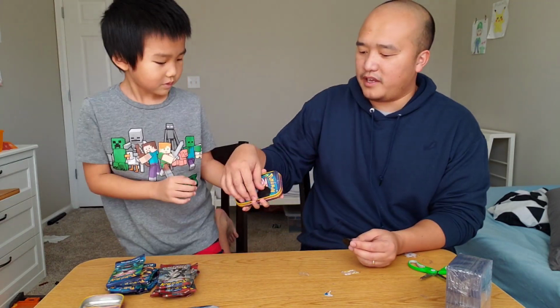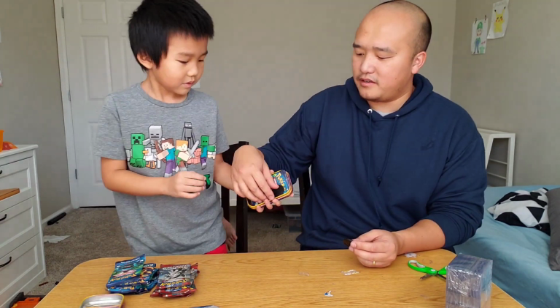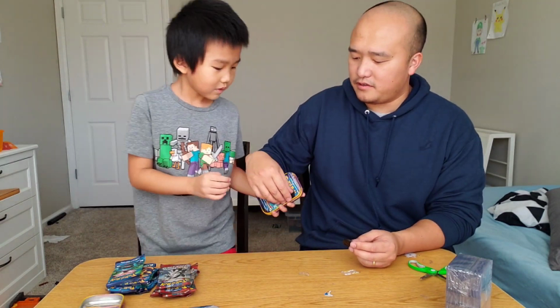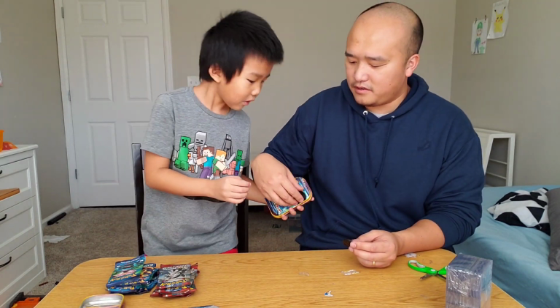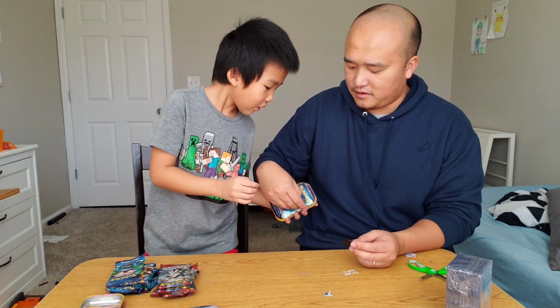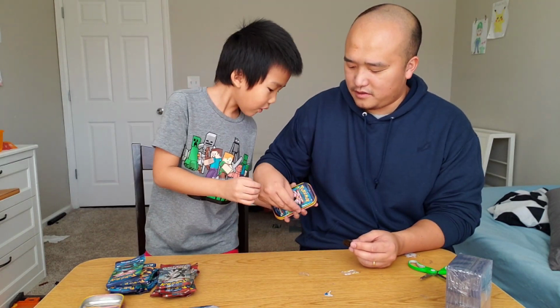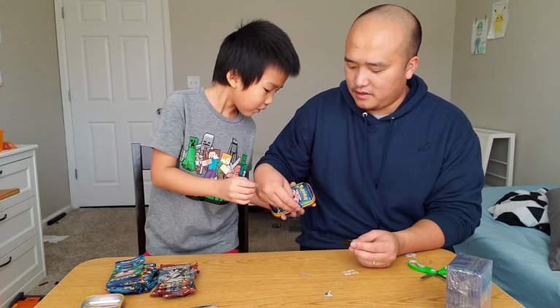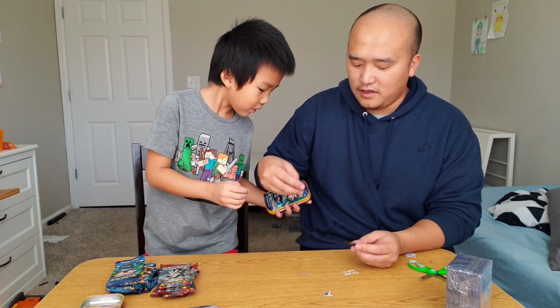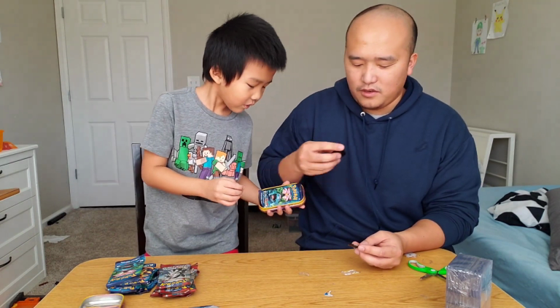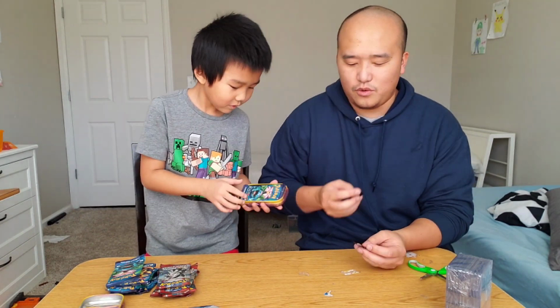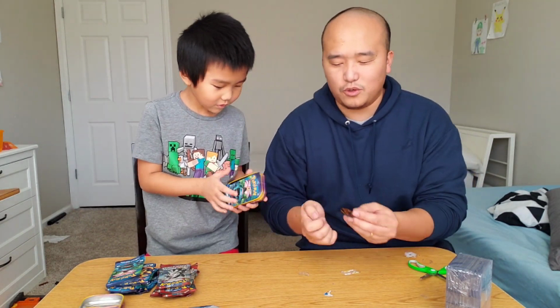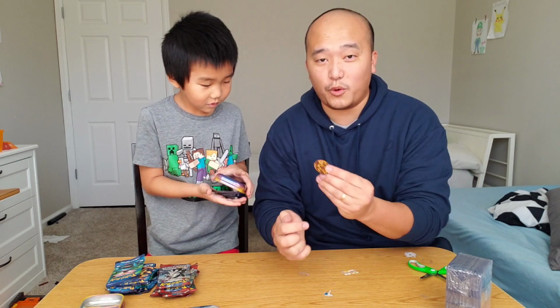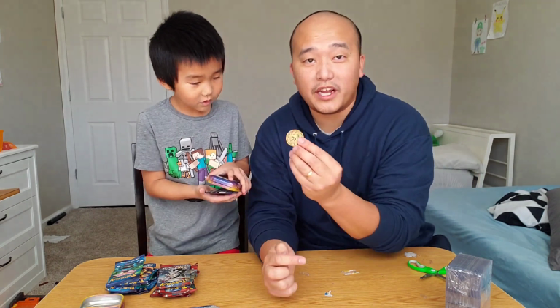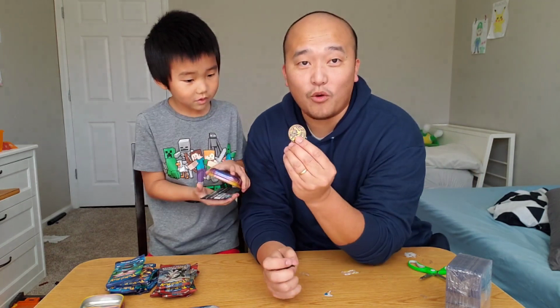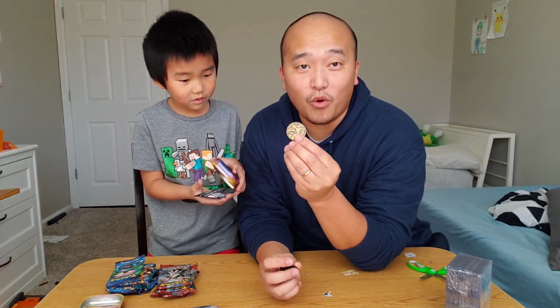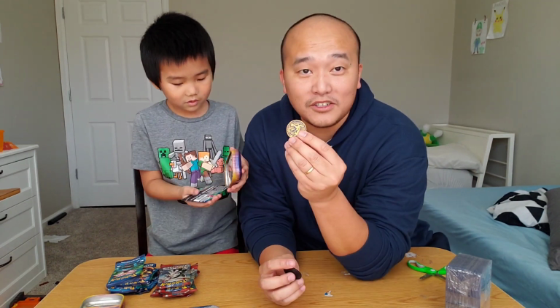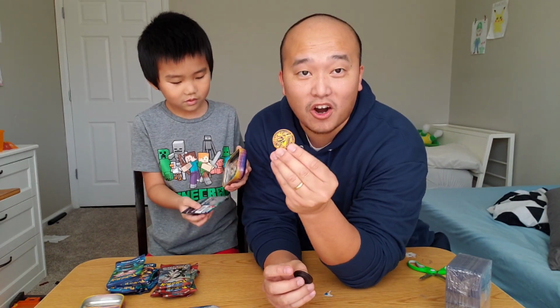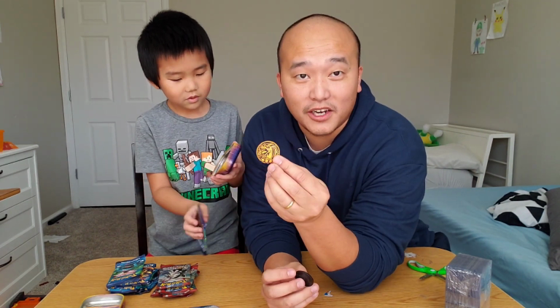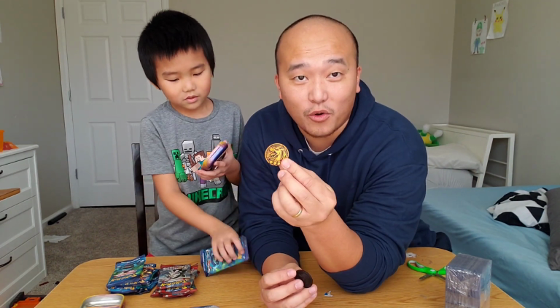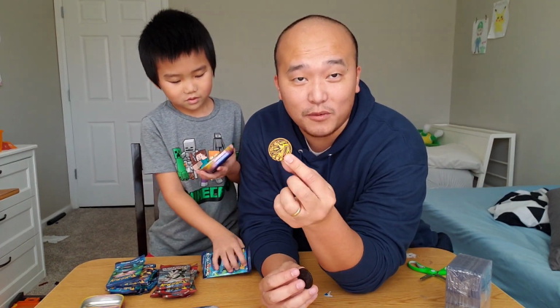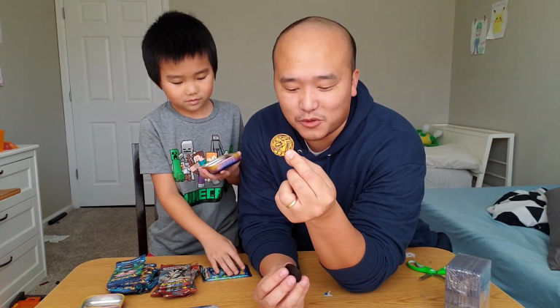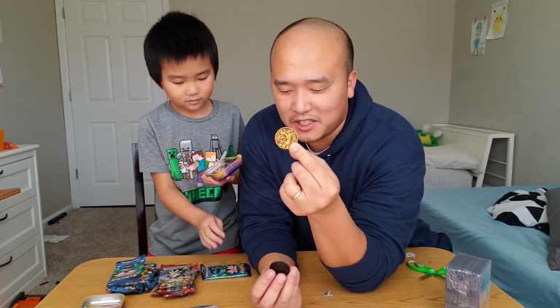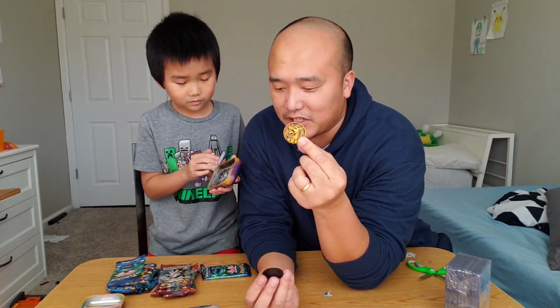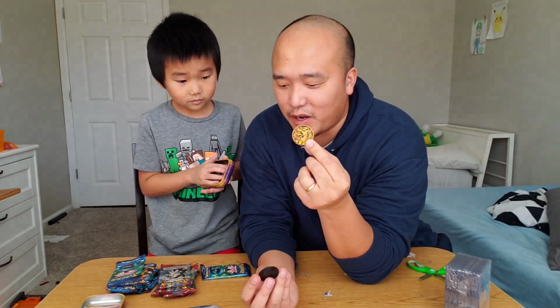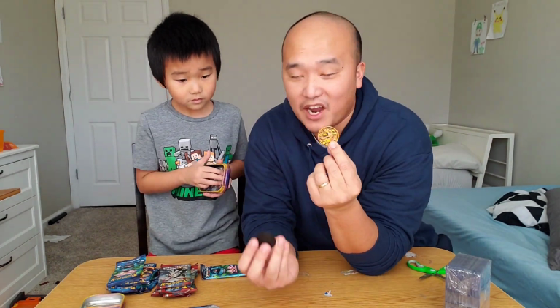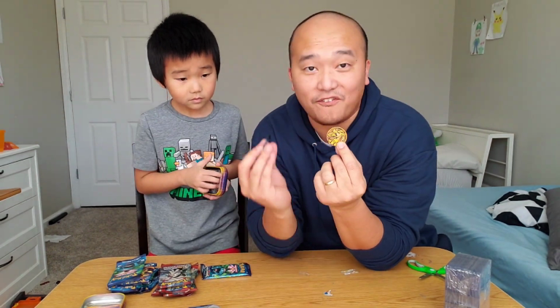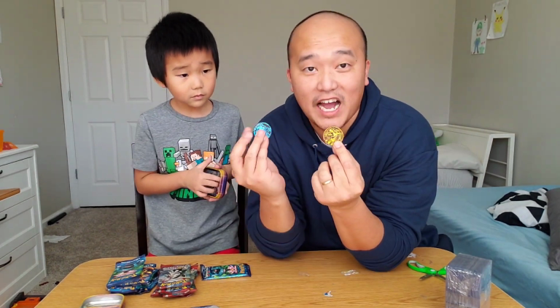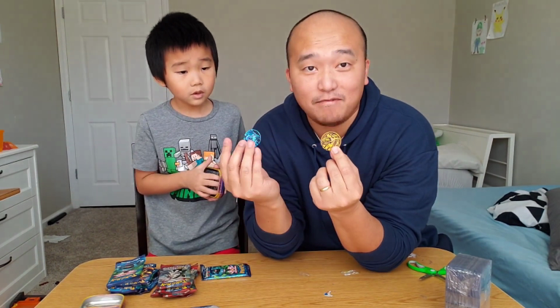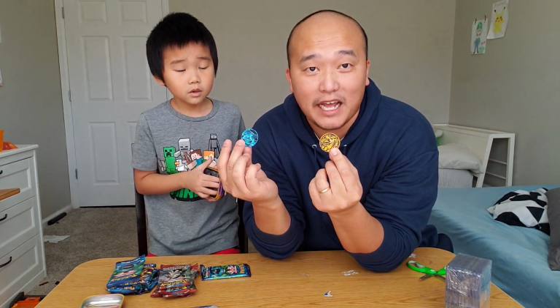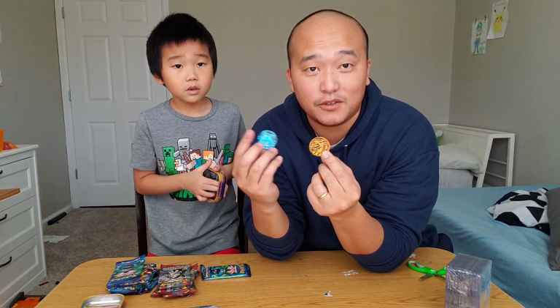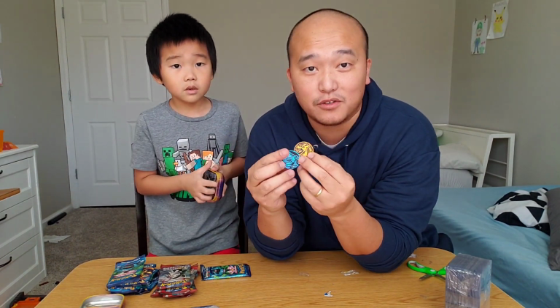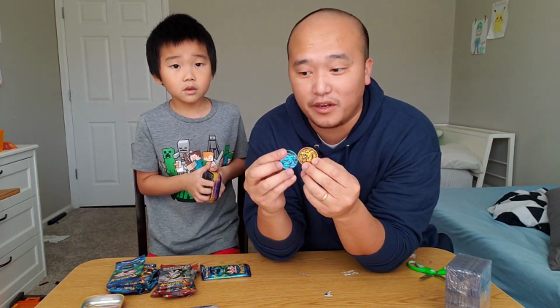What do we get? We only got one Charizard coin, which is really special, and we got five Blastoise coins.